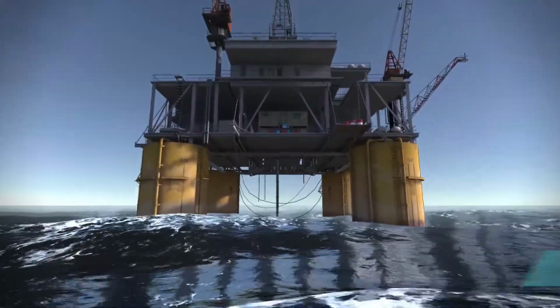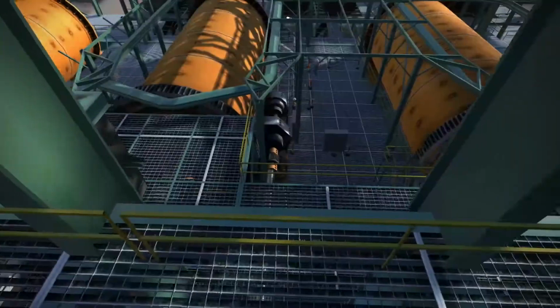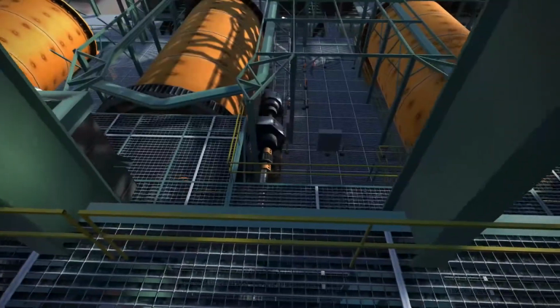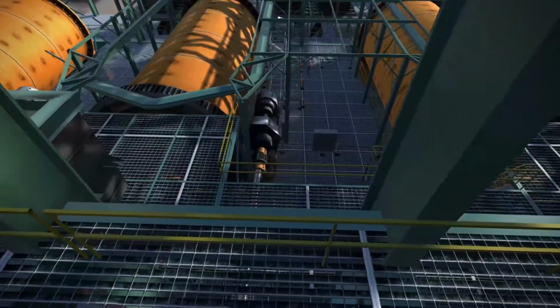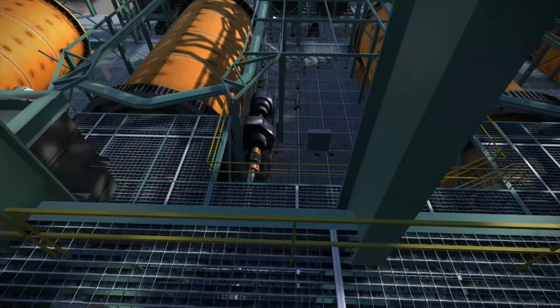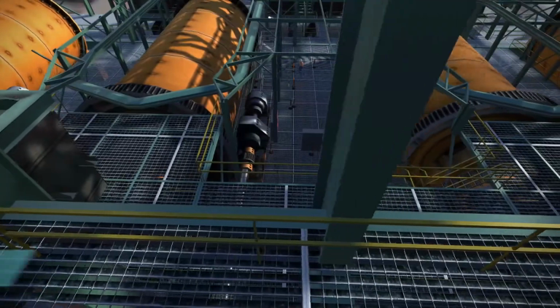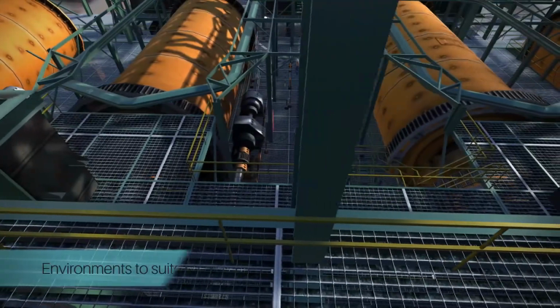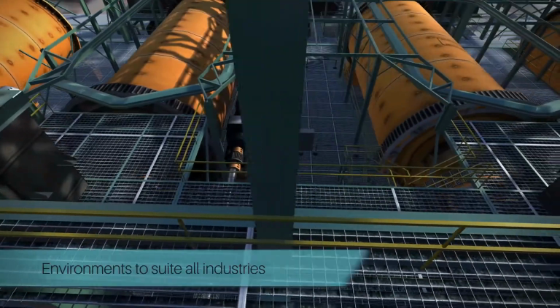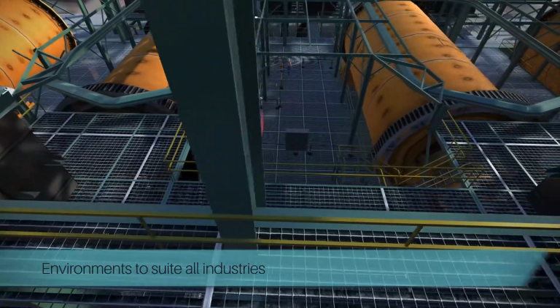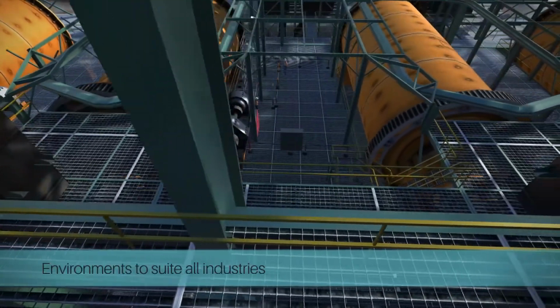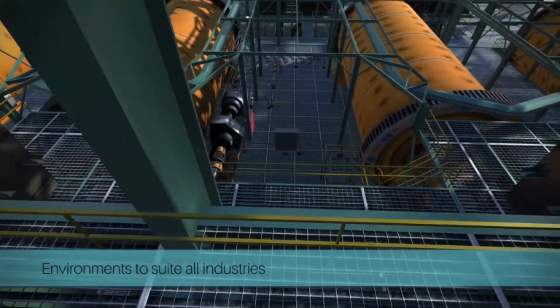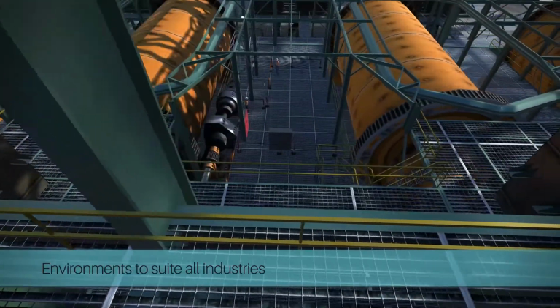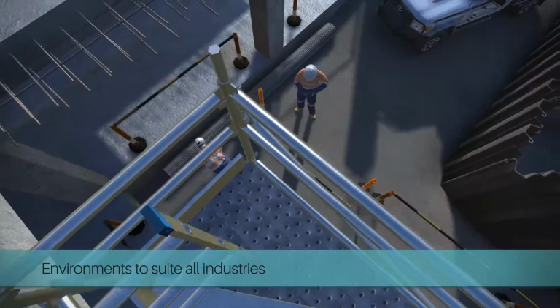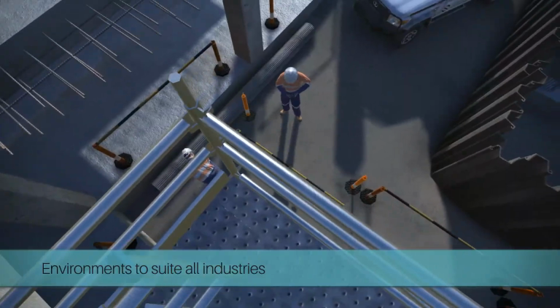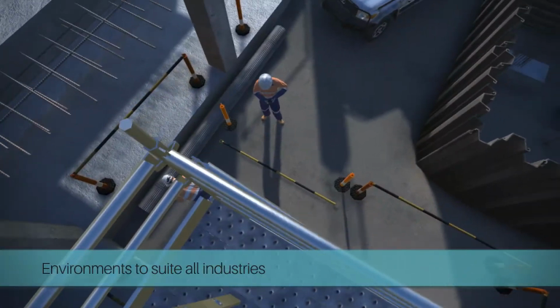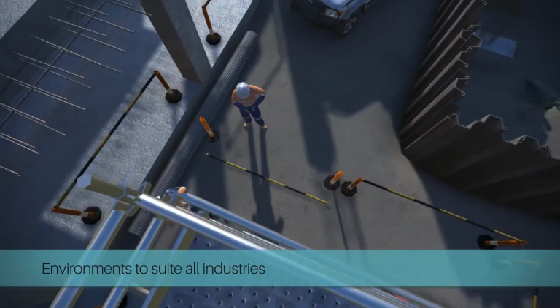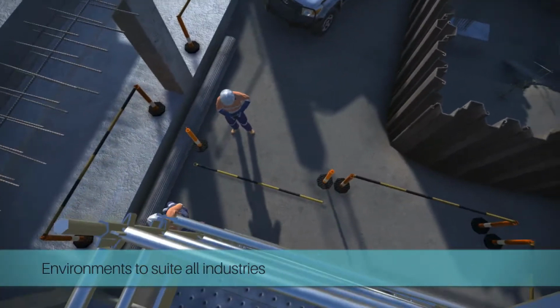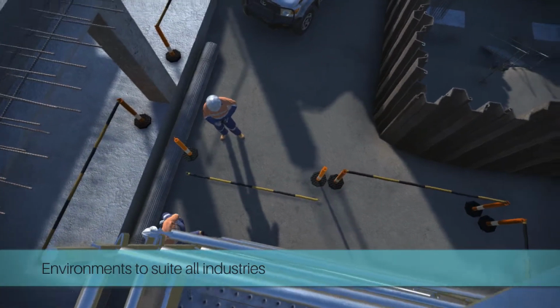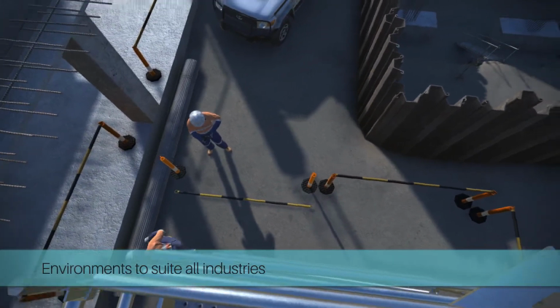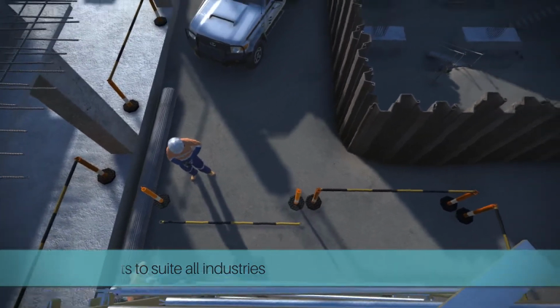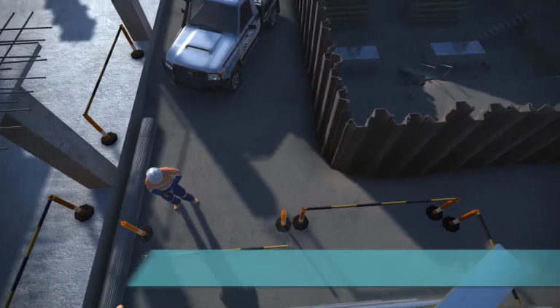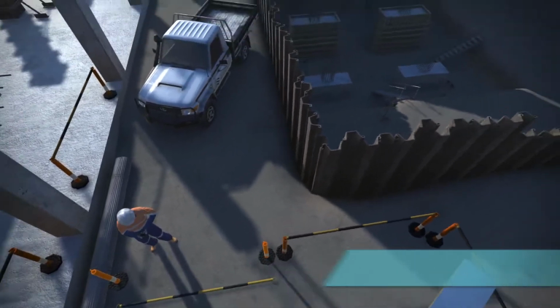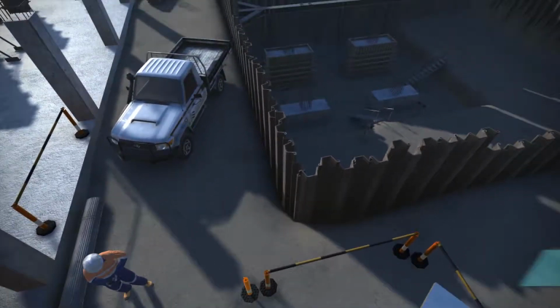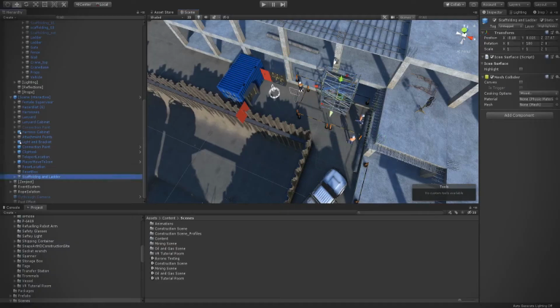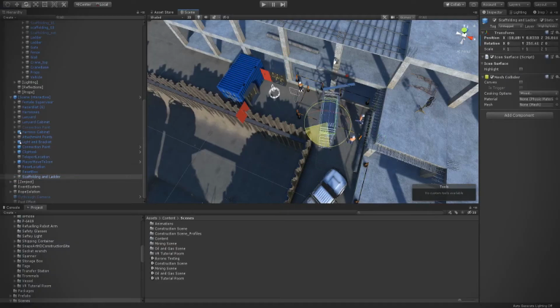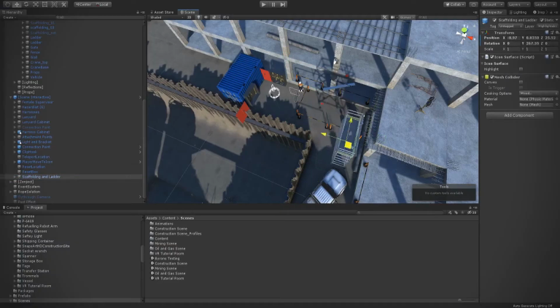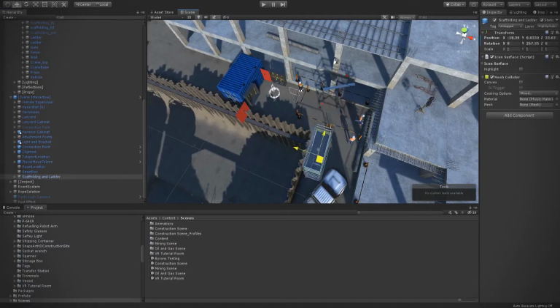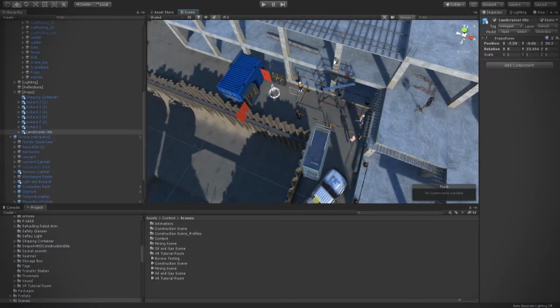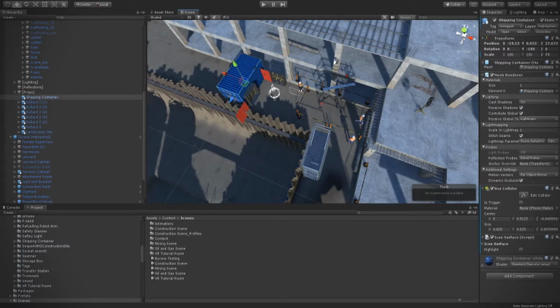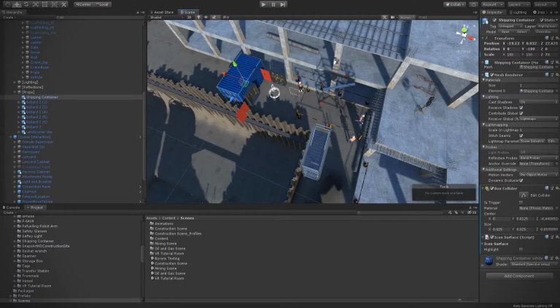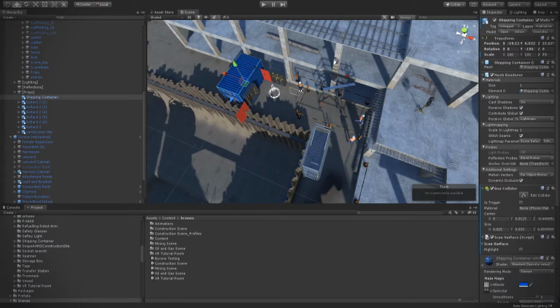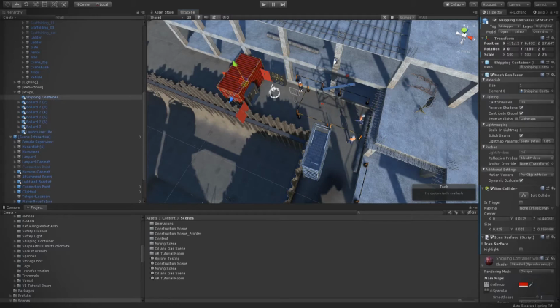Varied environments are available to suit different industries and, if required, custom environments can be made to match your specific site.